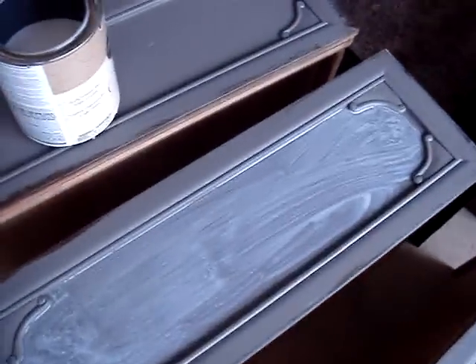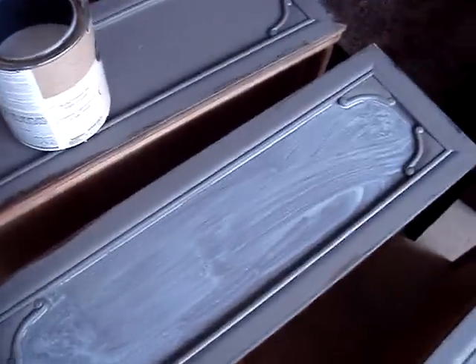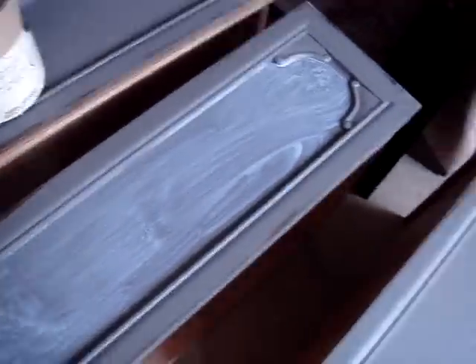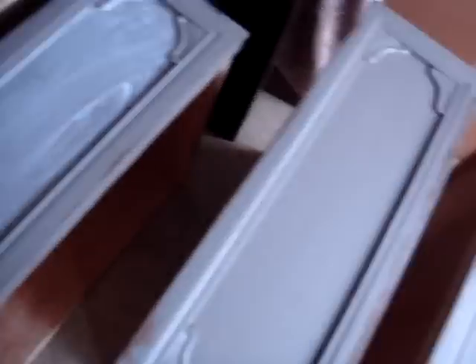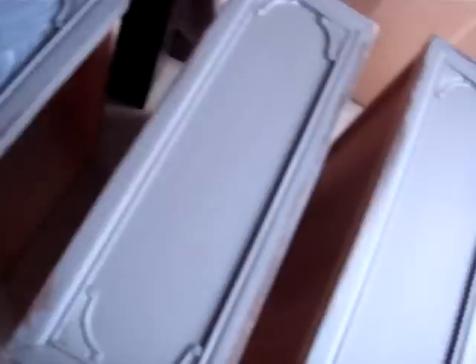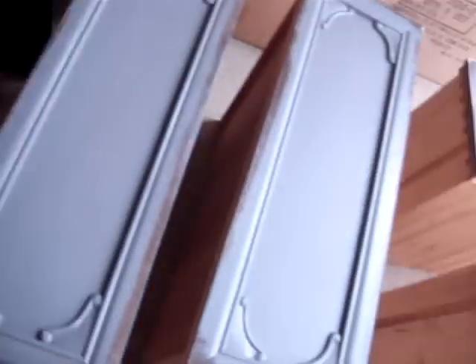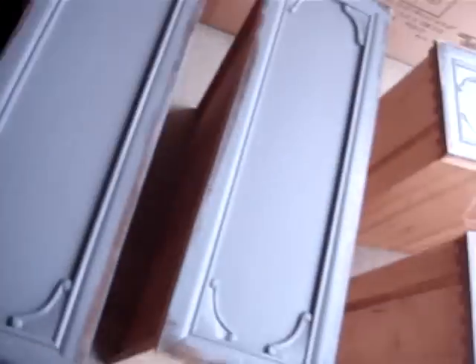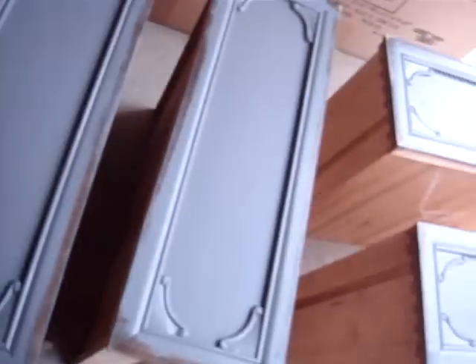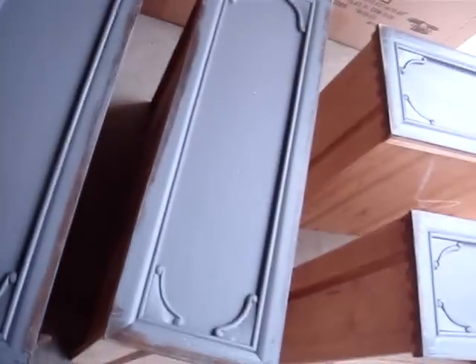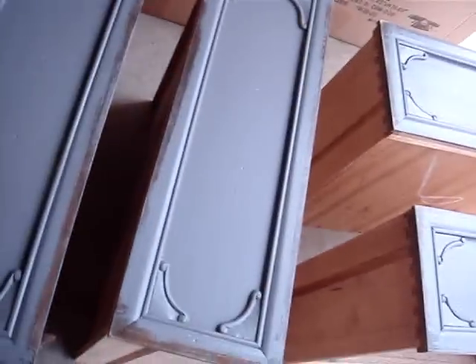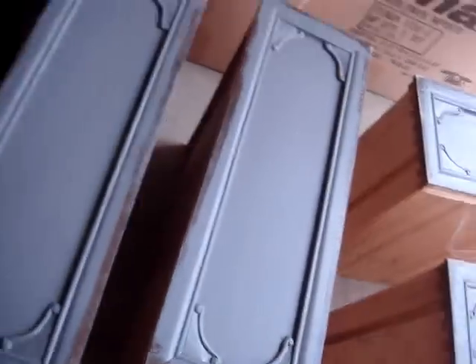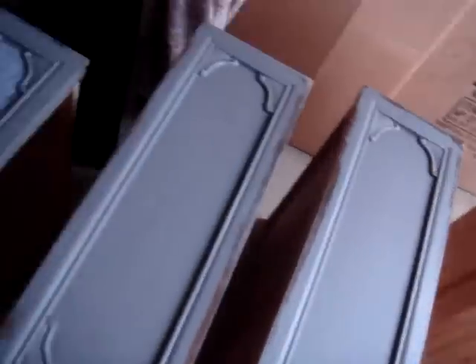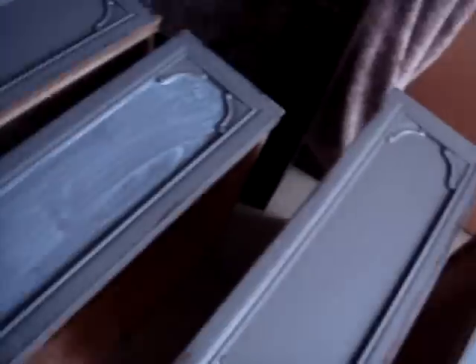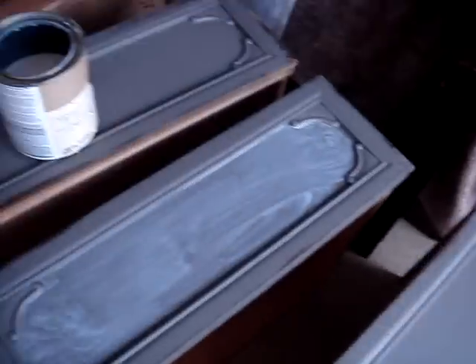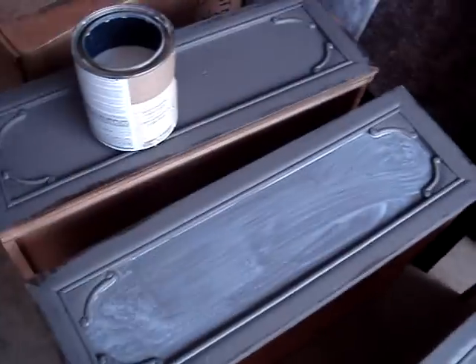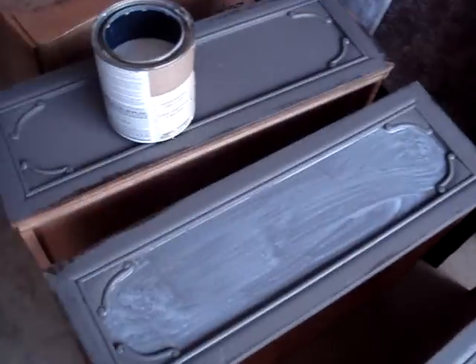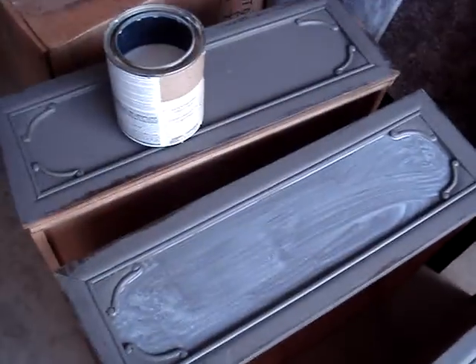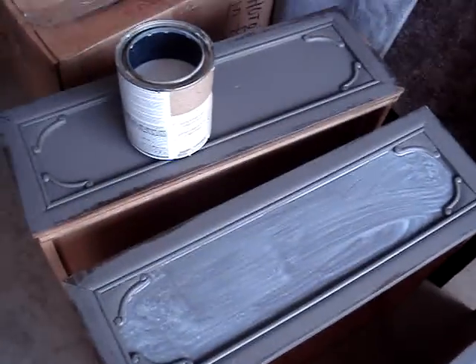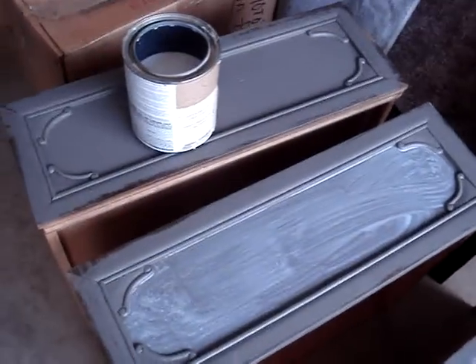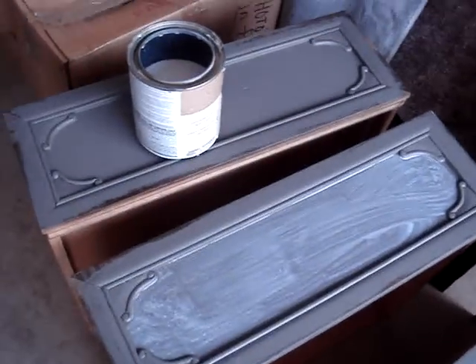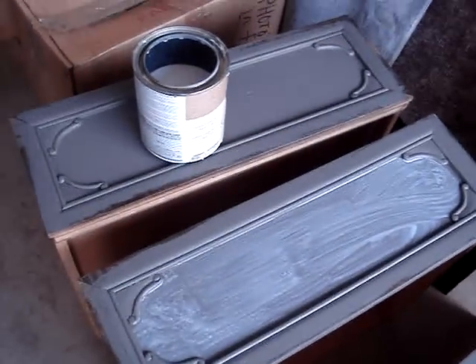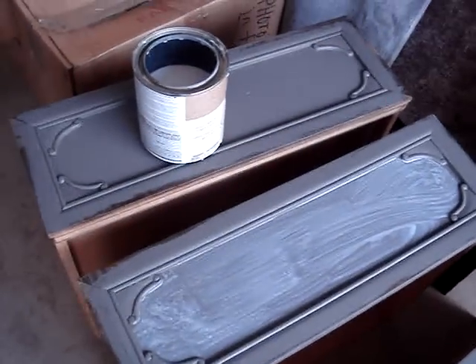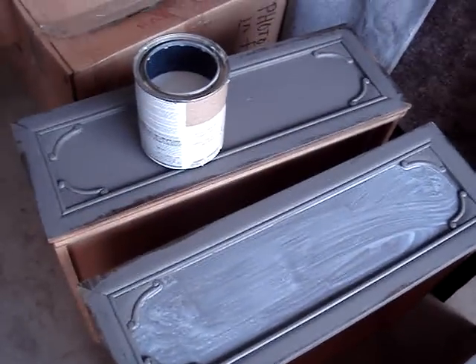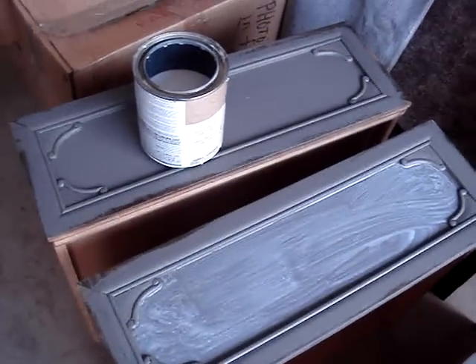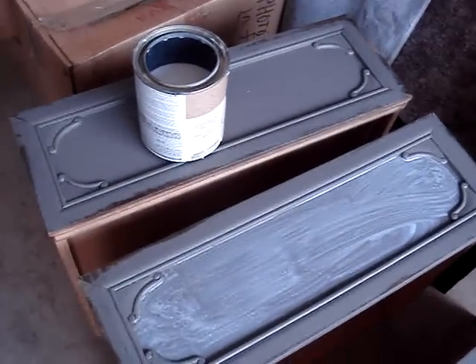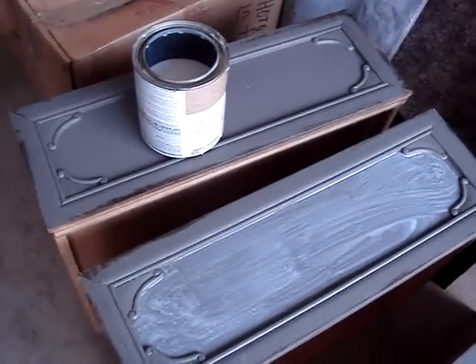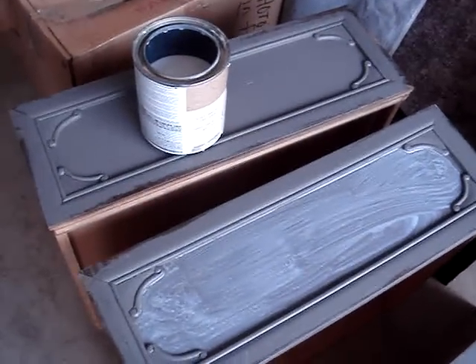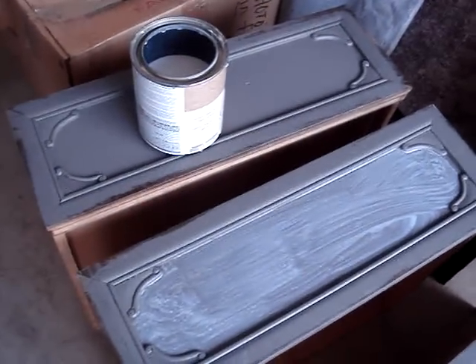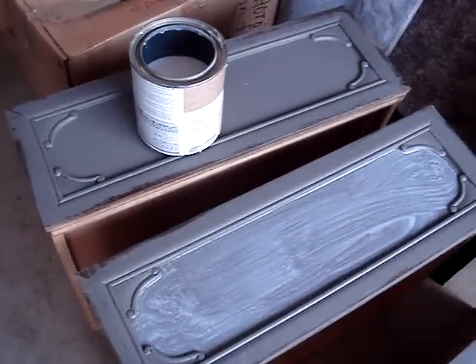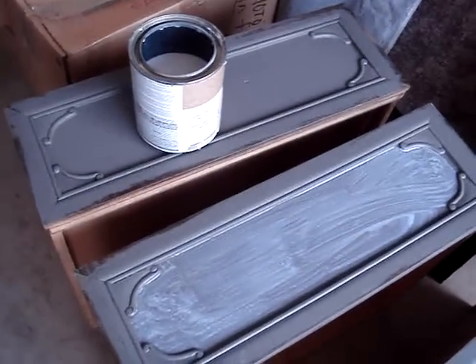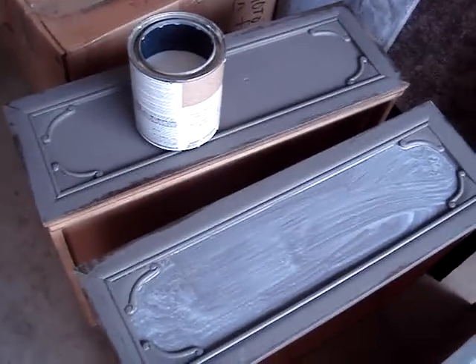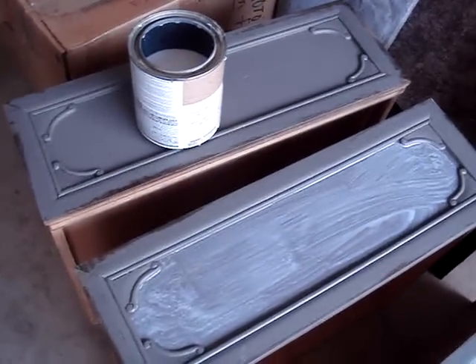I'm applying it to the drawer front too. I'll come back and show you once that's dry and ready to go.